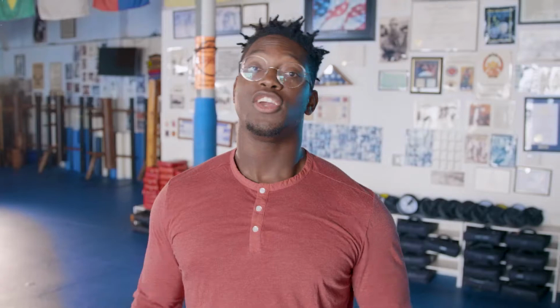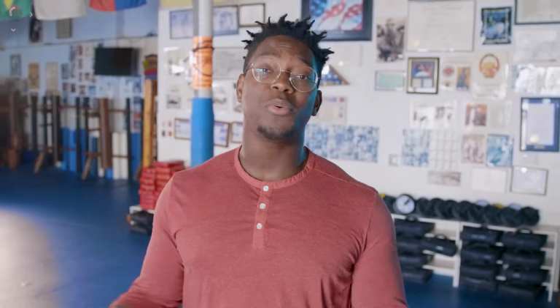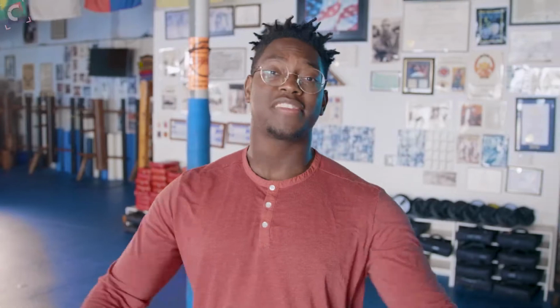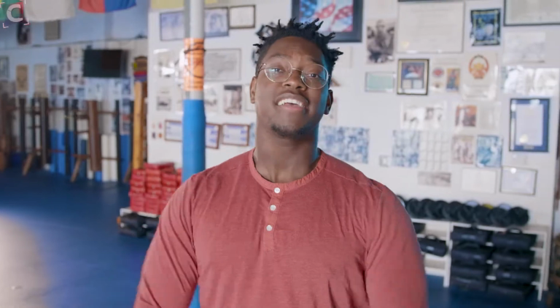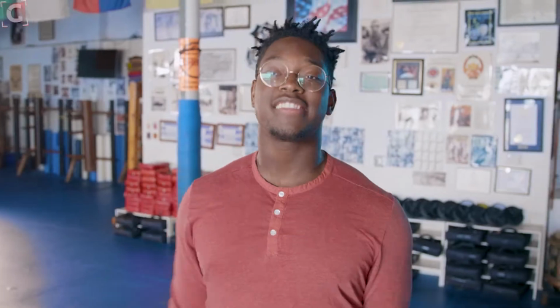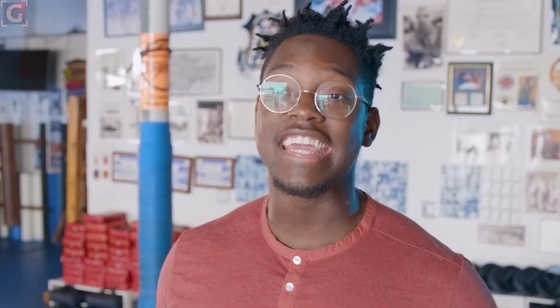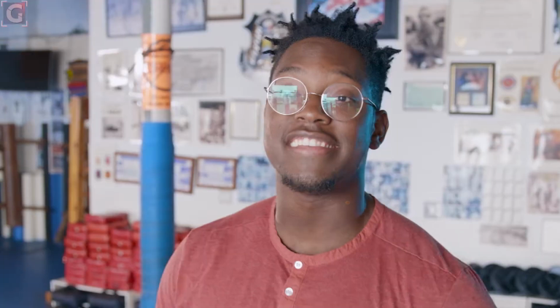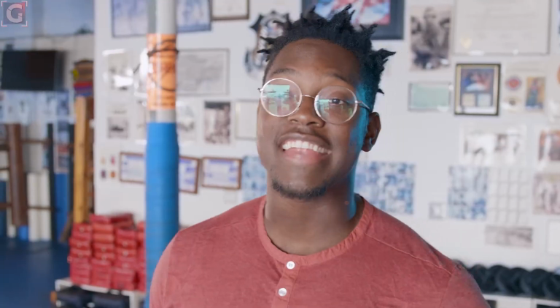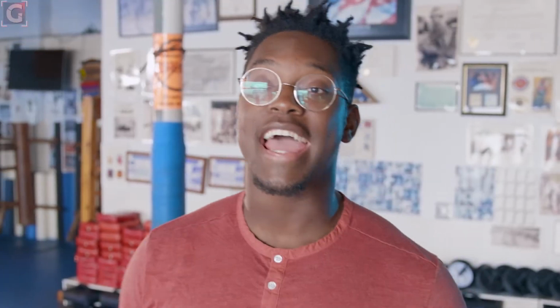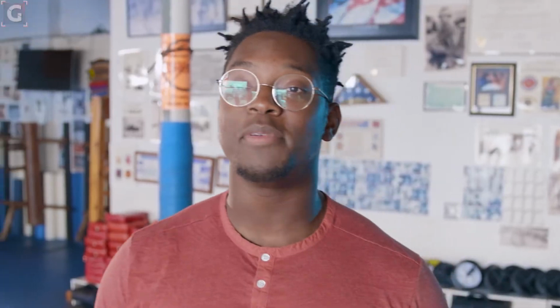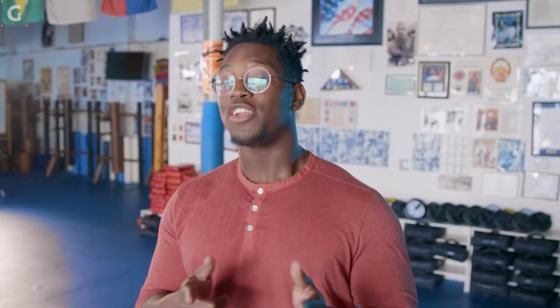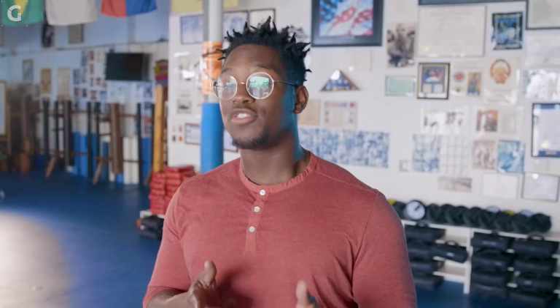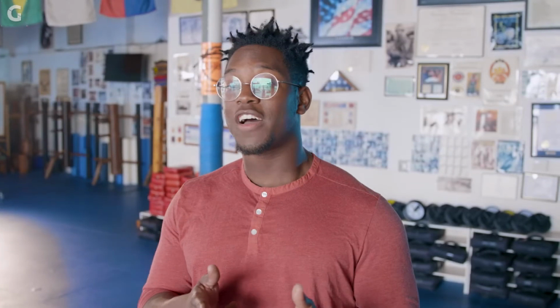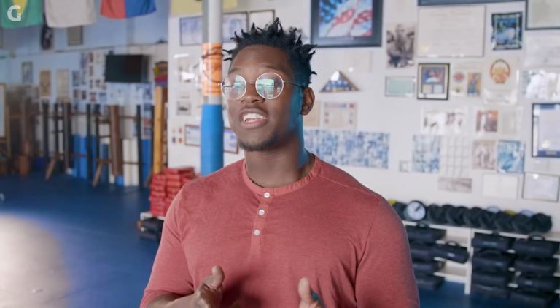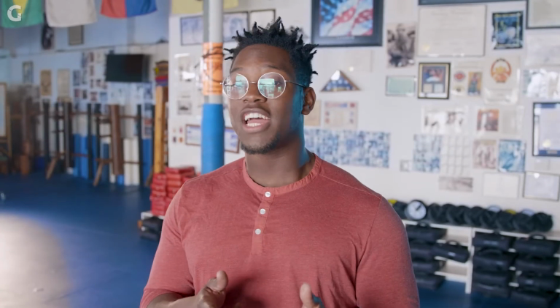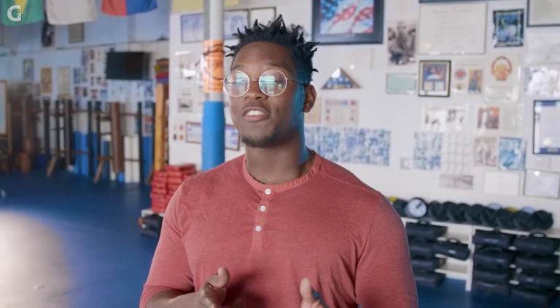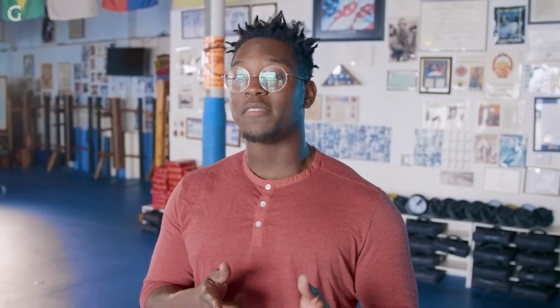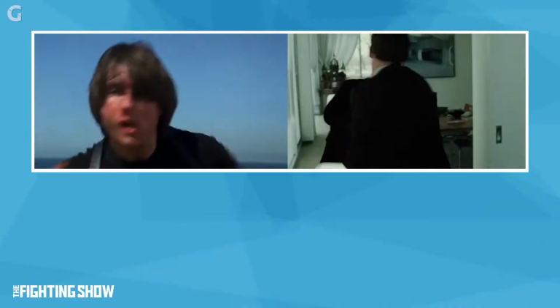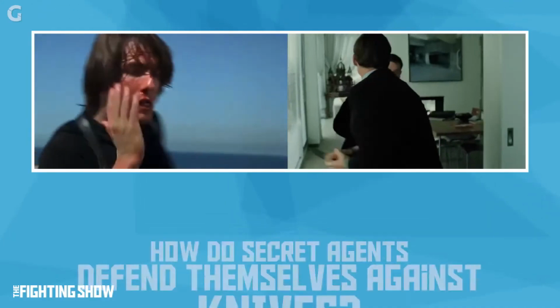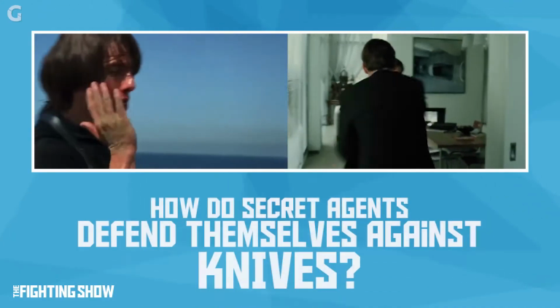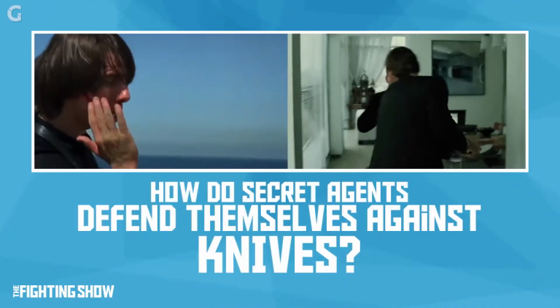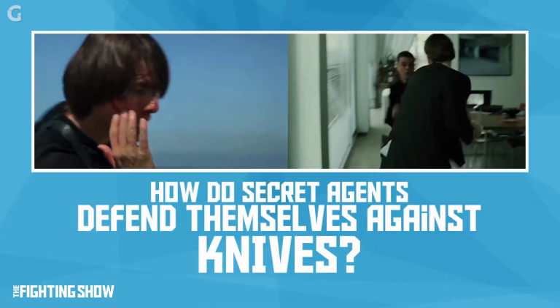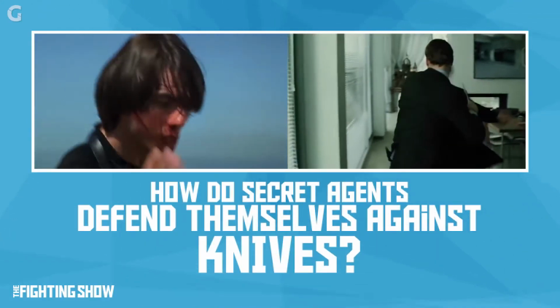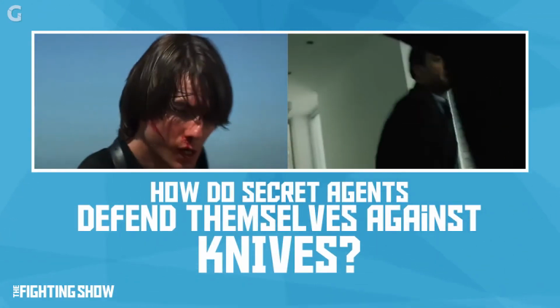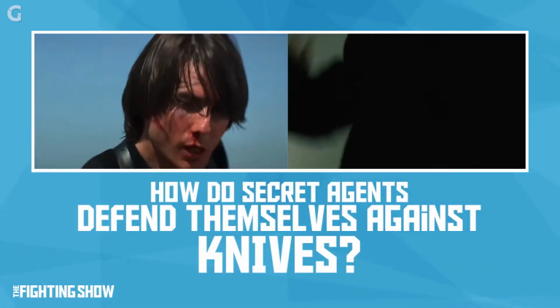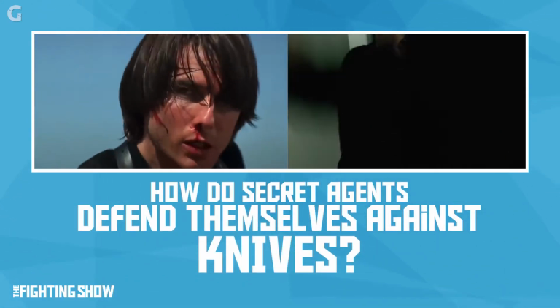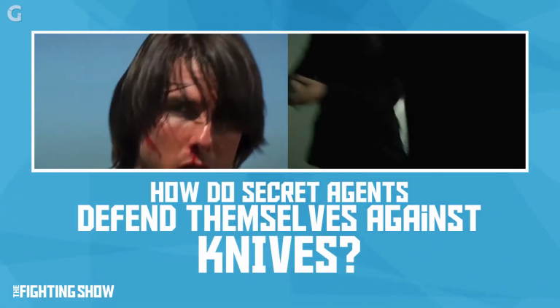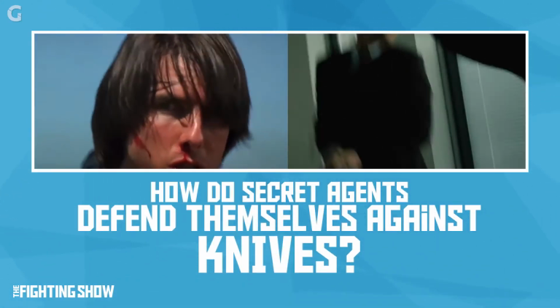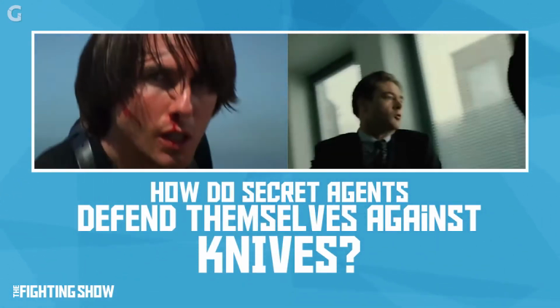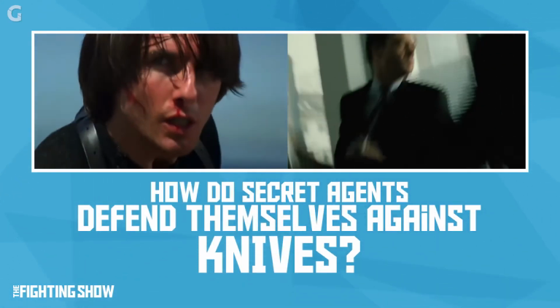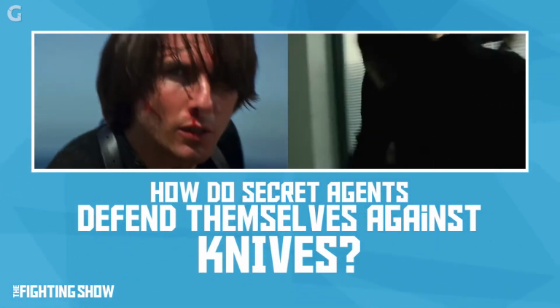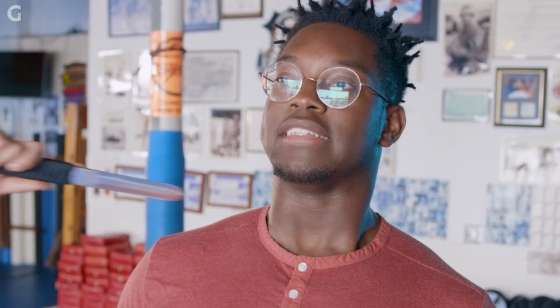You know what sucks? Getting stabbed. How do you survive in a knife fight? How about we learn from the Mission Impossible and Bourne series?